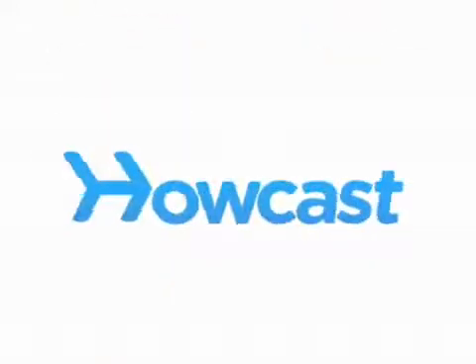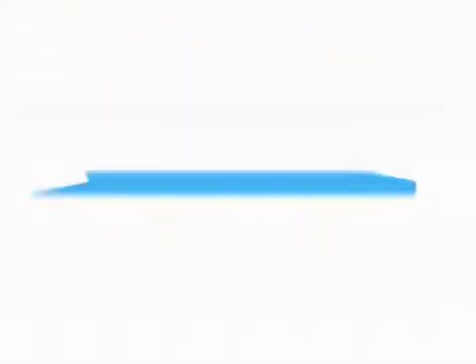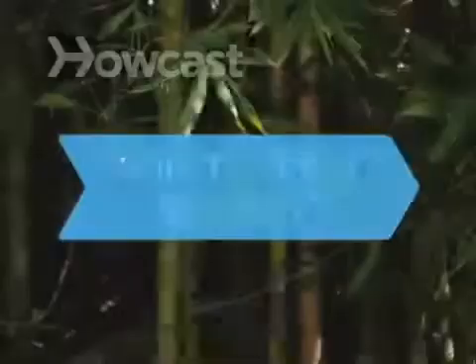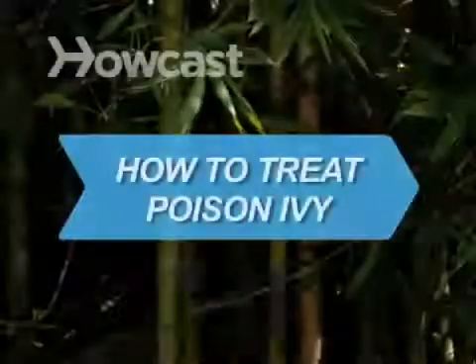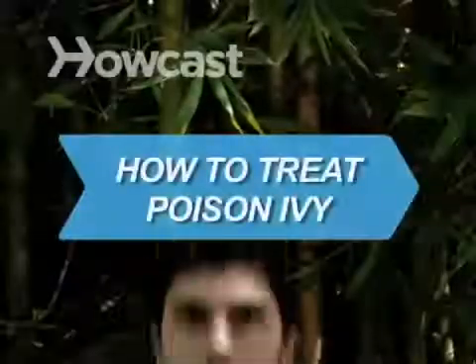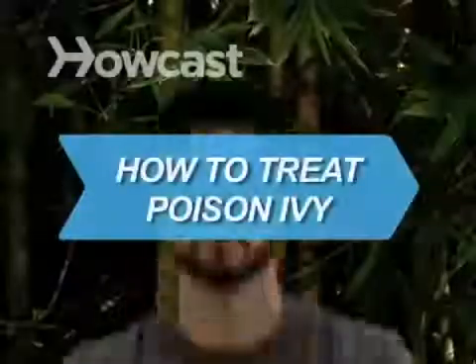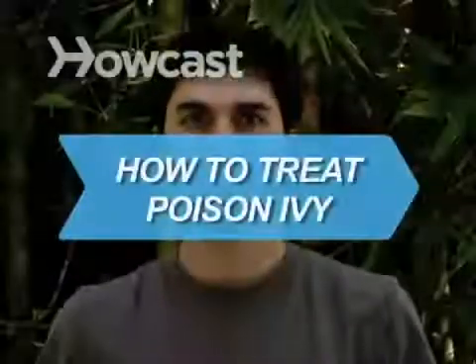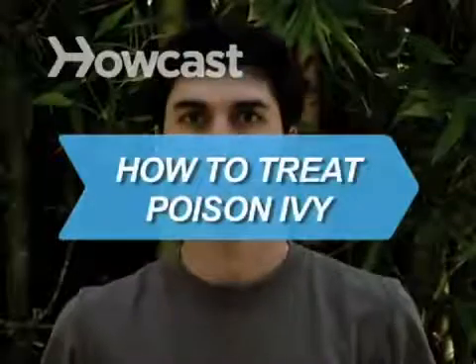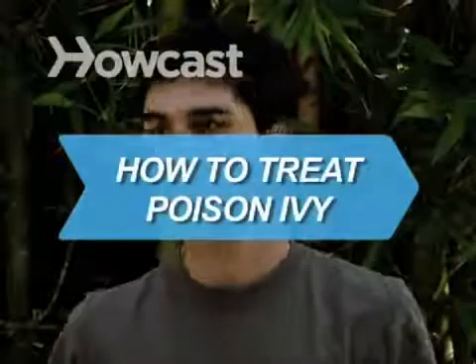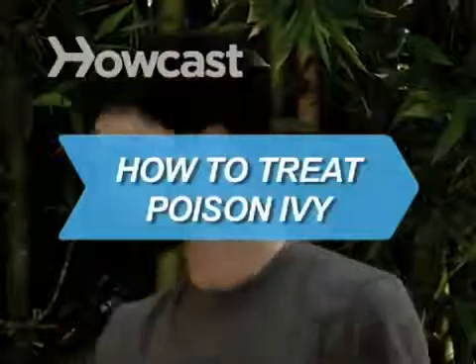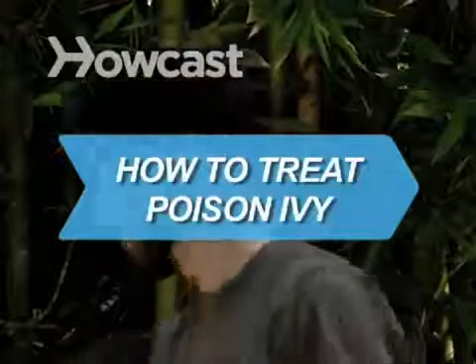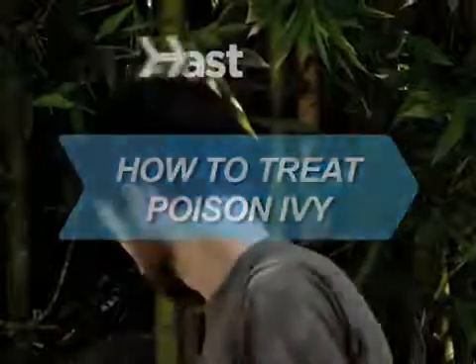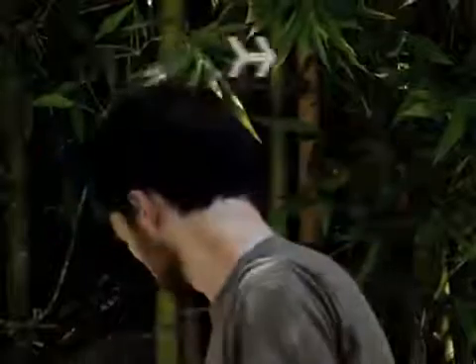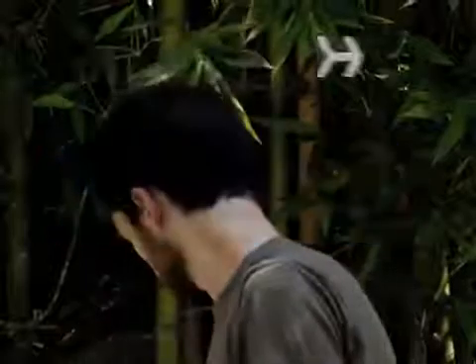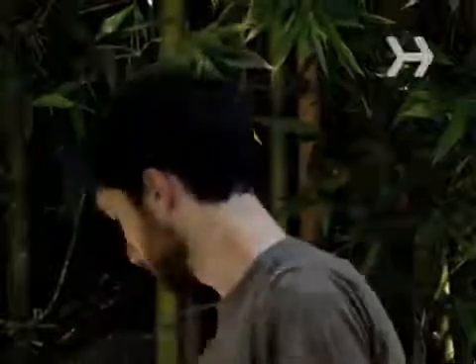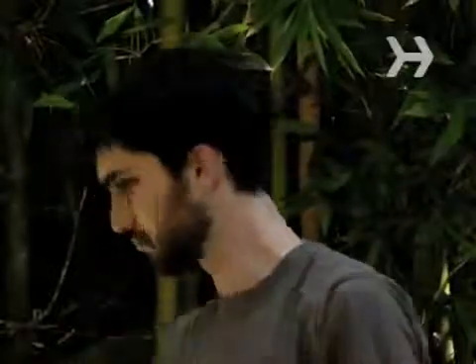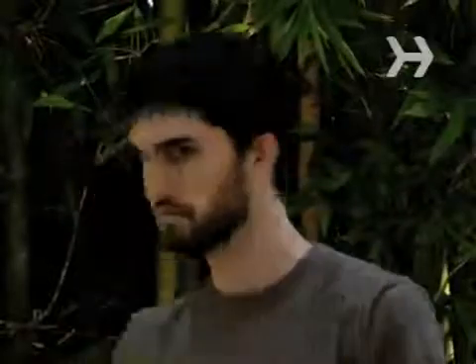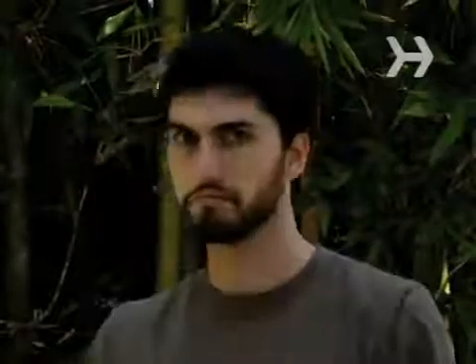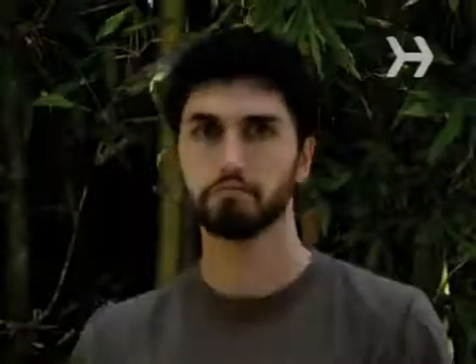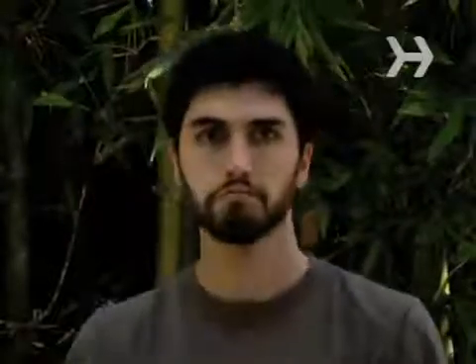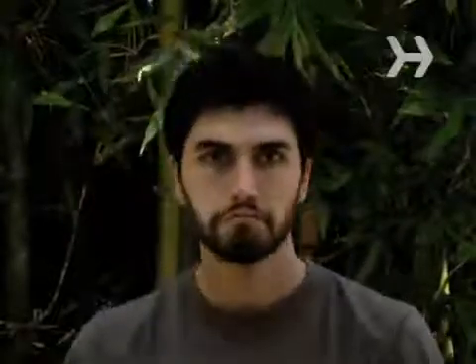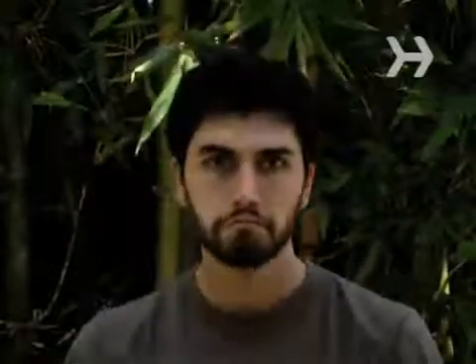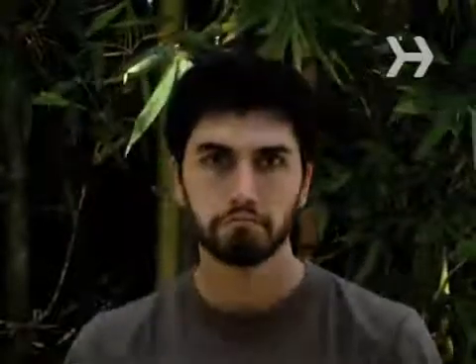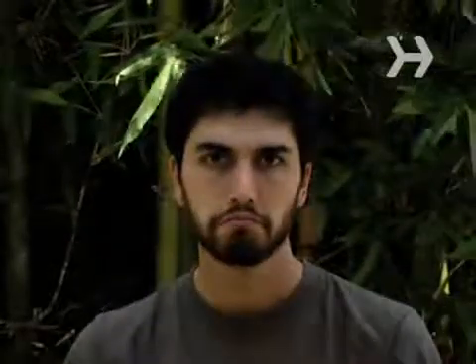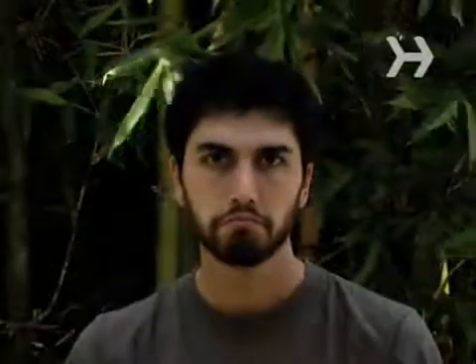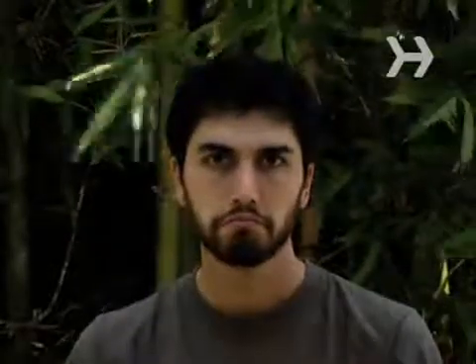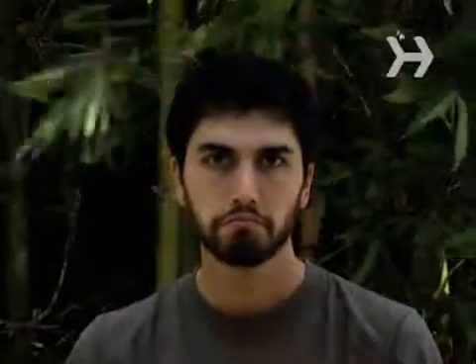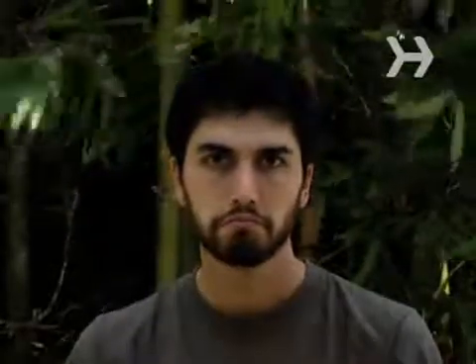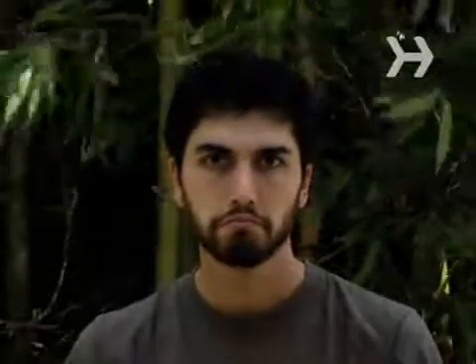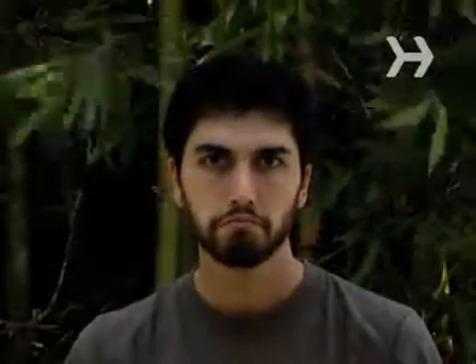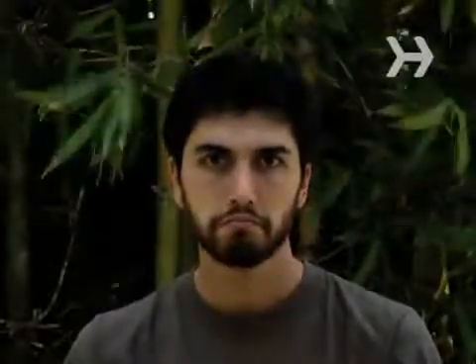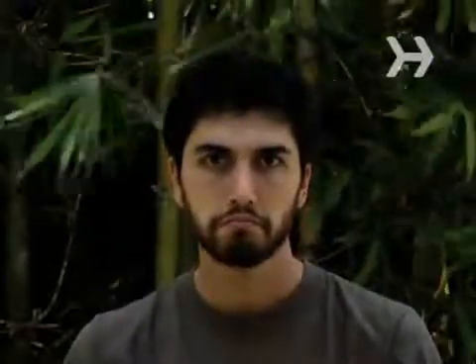How to Treat Poison Ivy. Did you just sit in a patch of poison ivy? Now what?